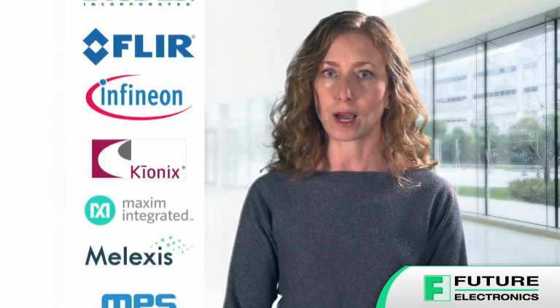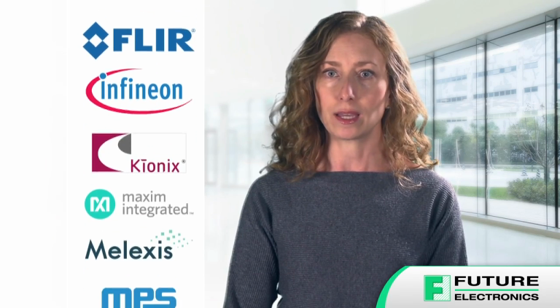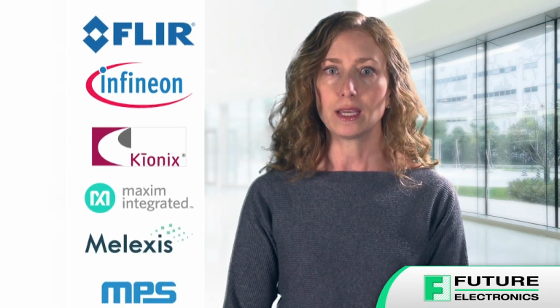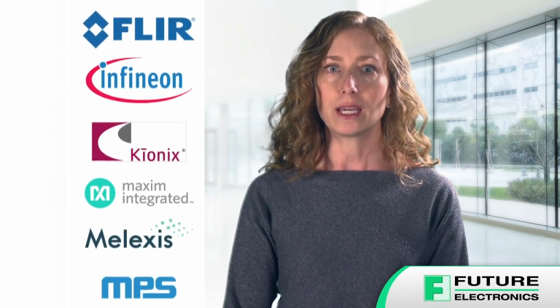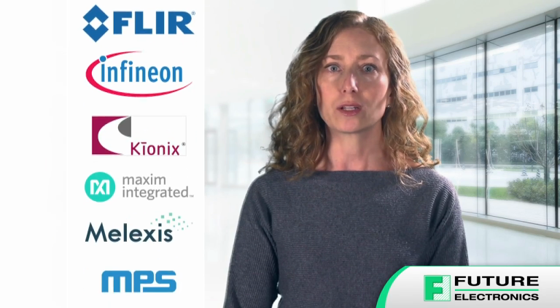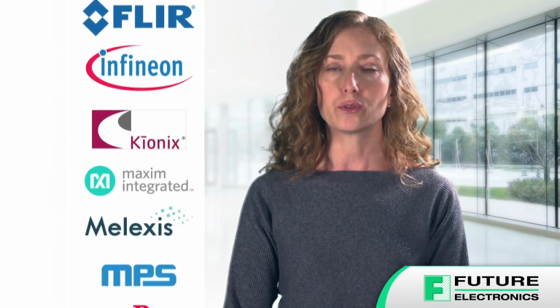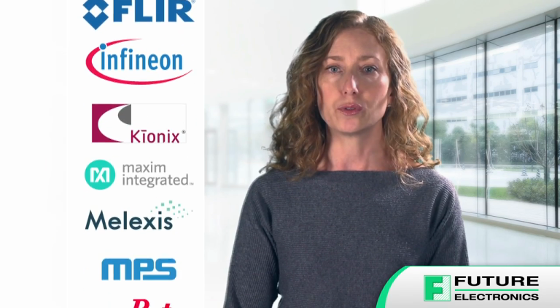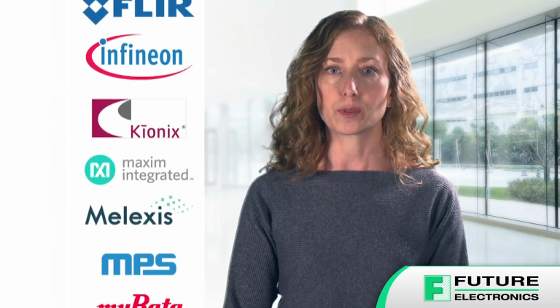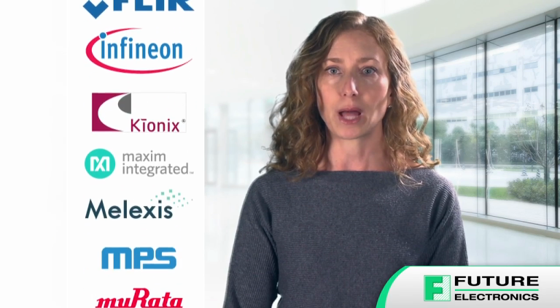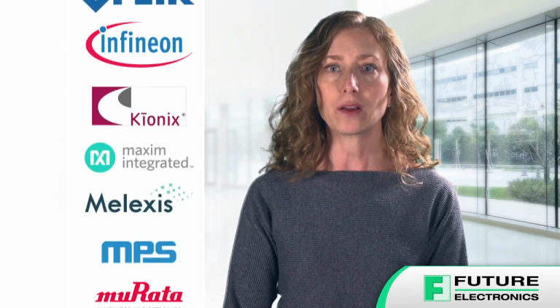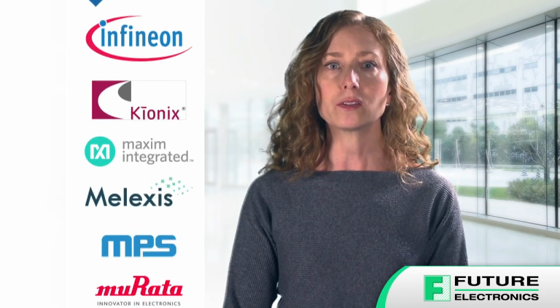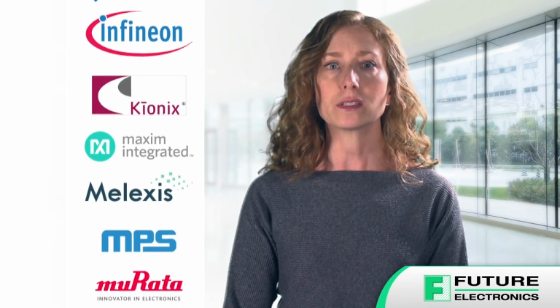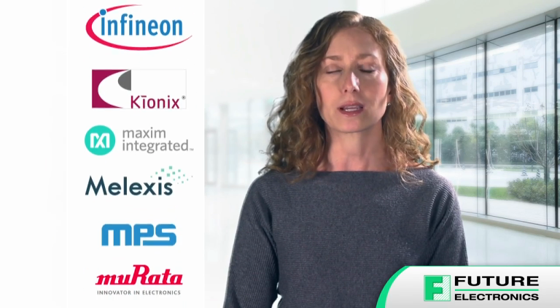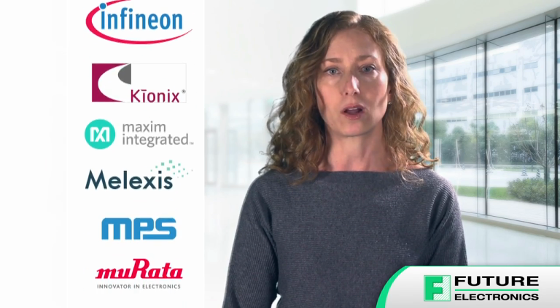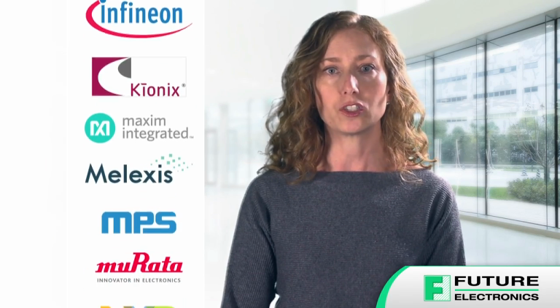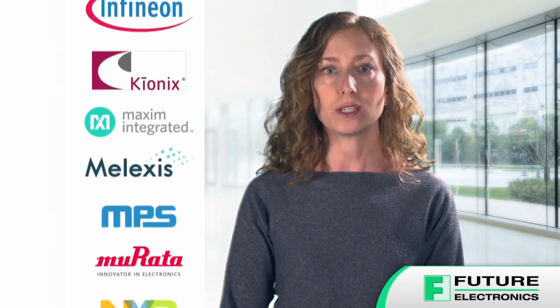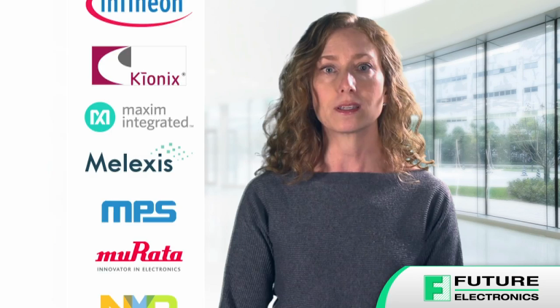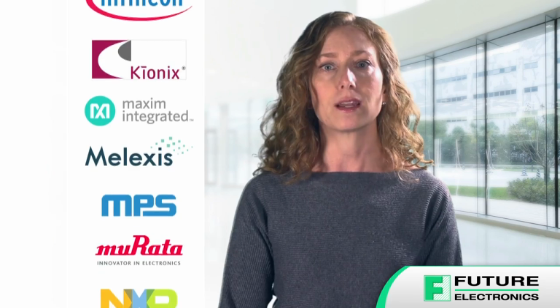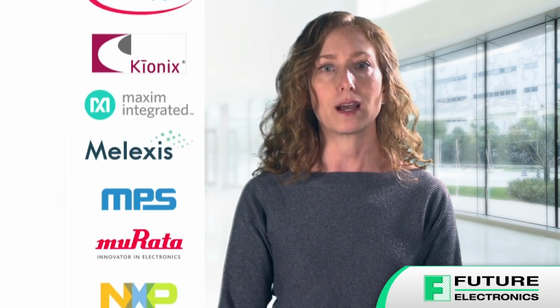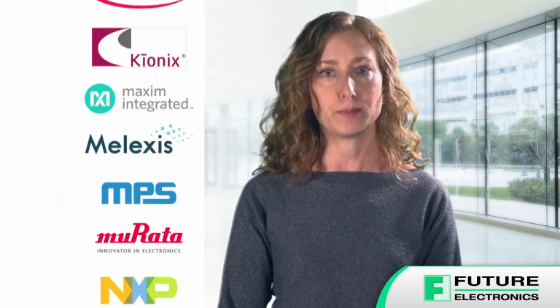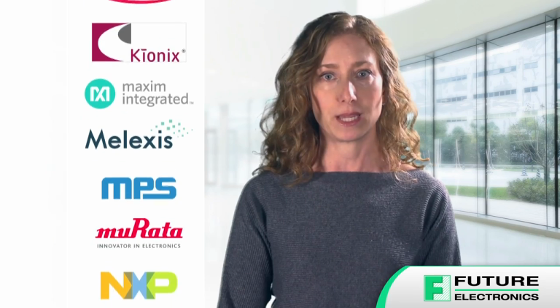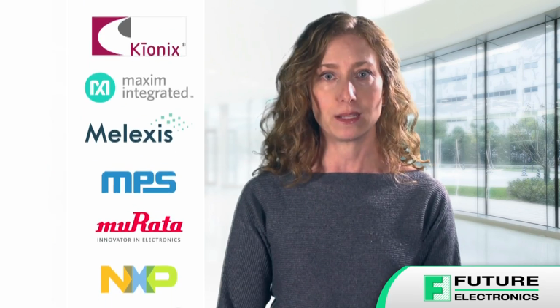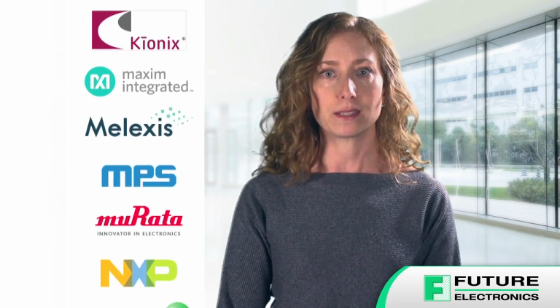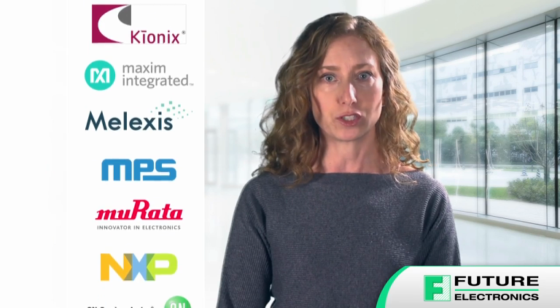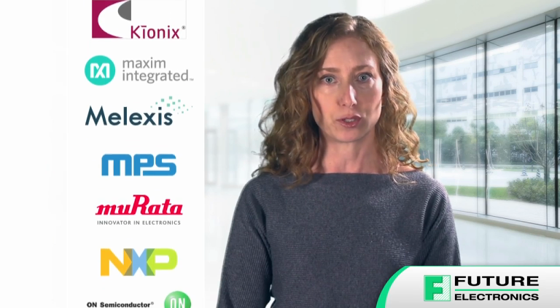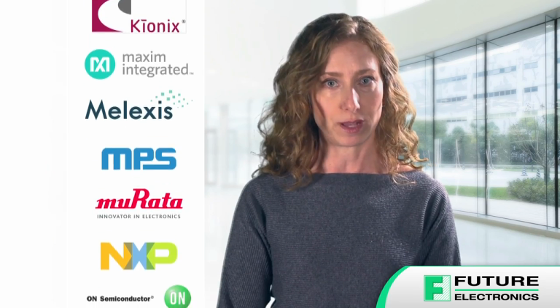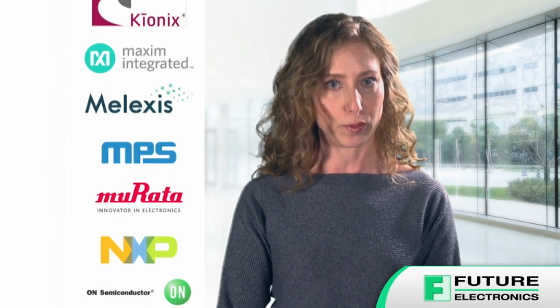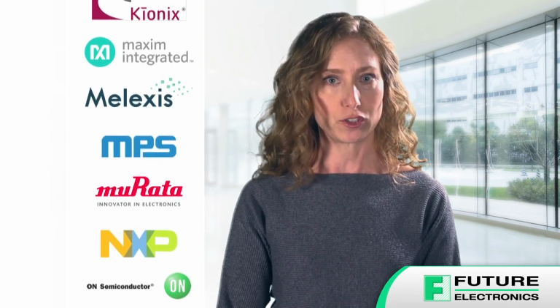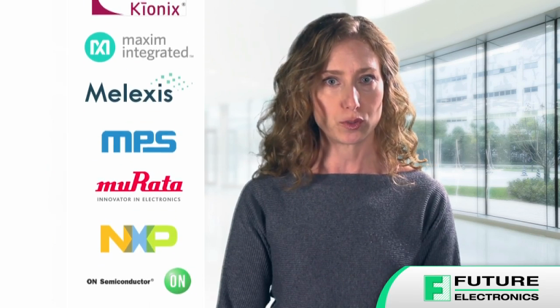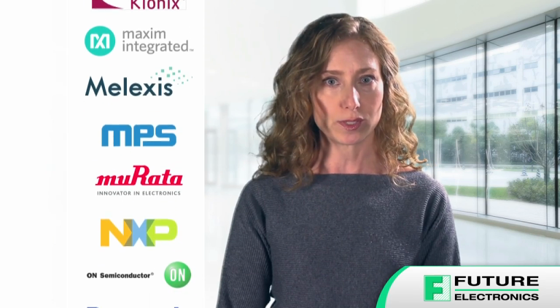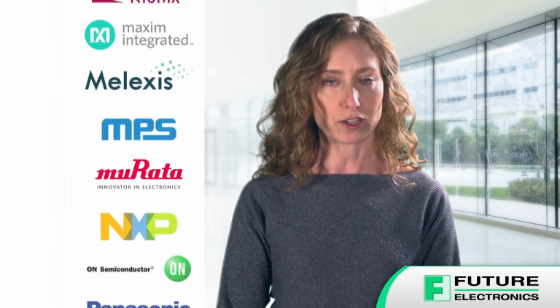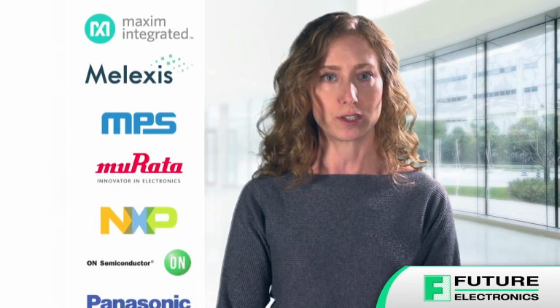new suppliers, technologies, and an updated sensor evaluation tool section.